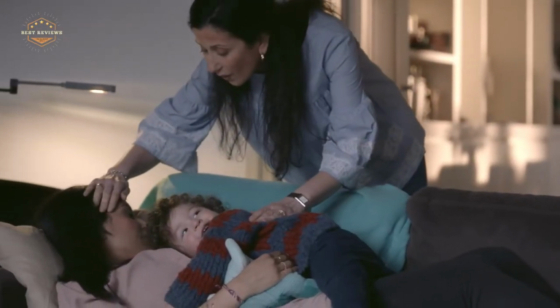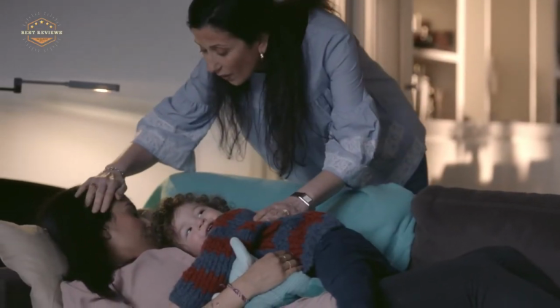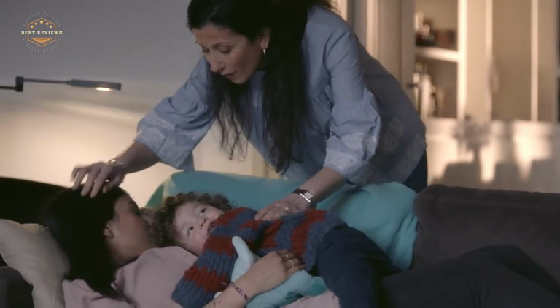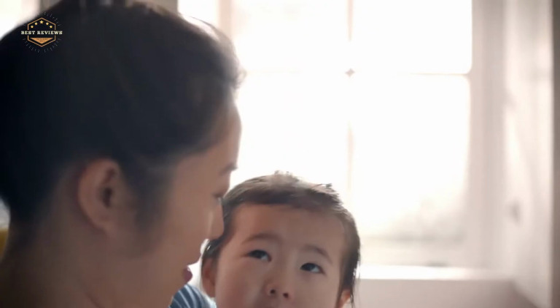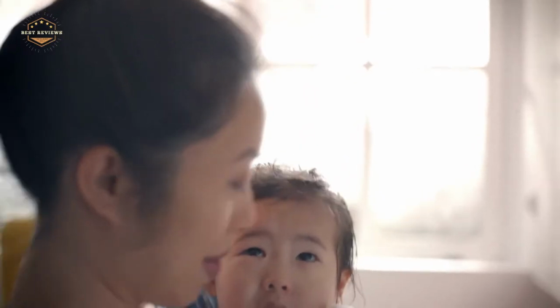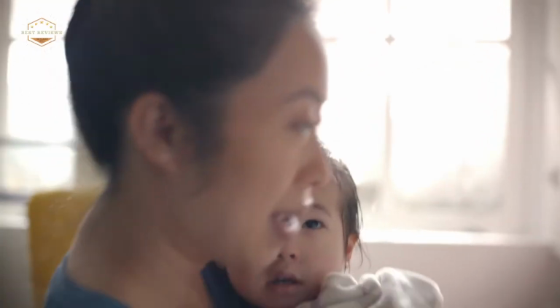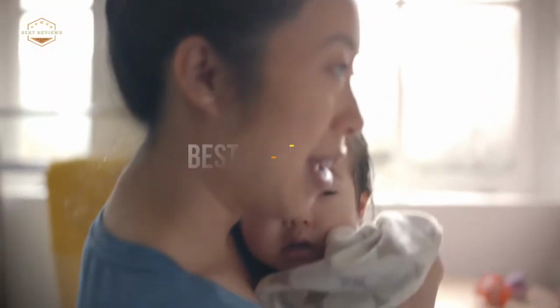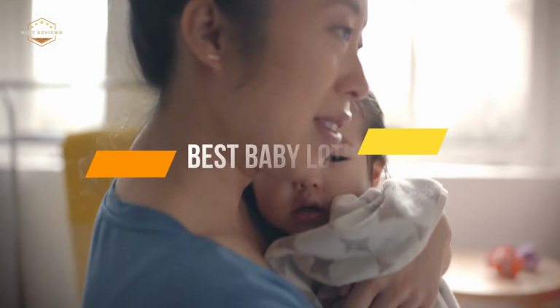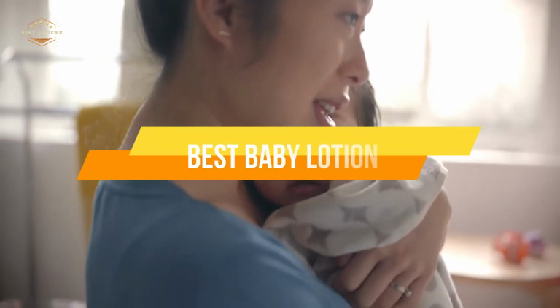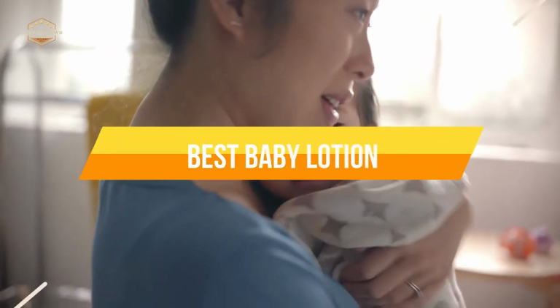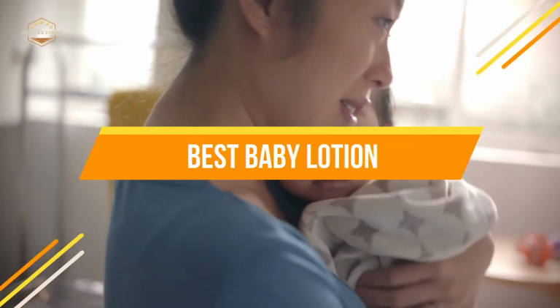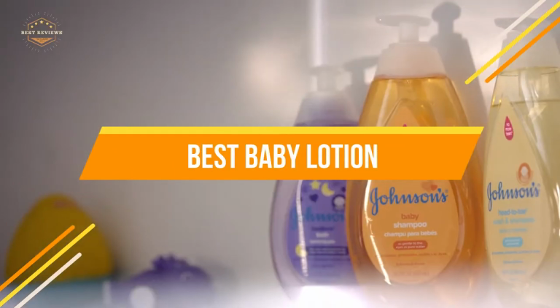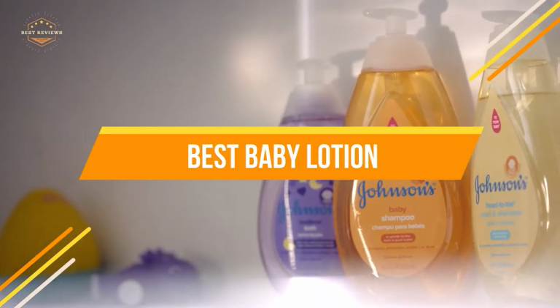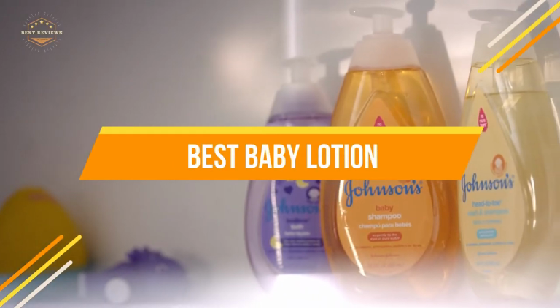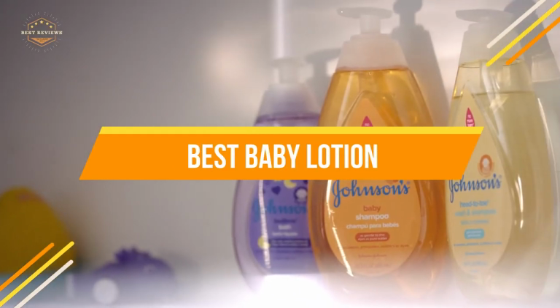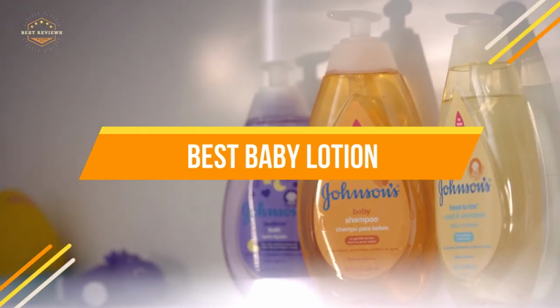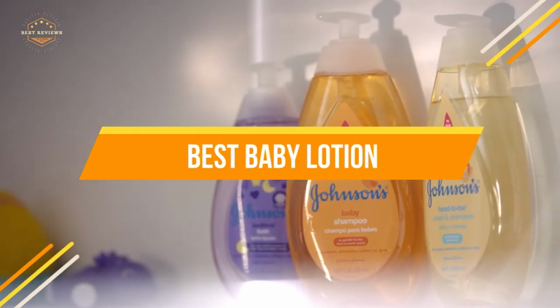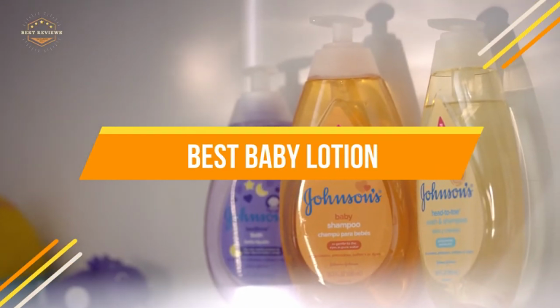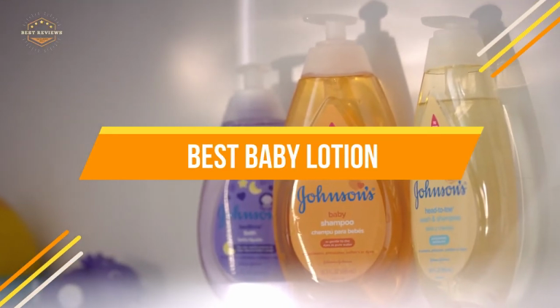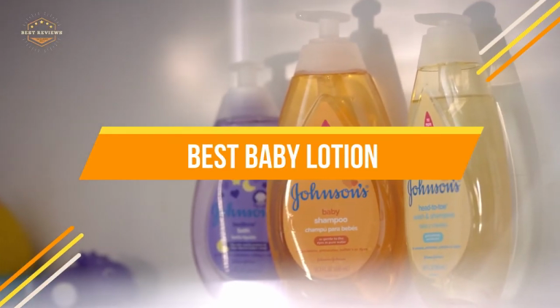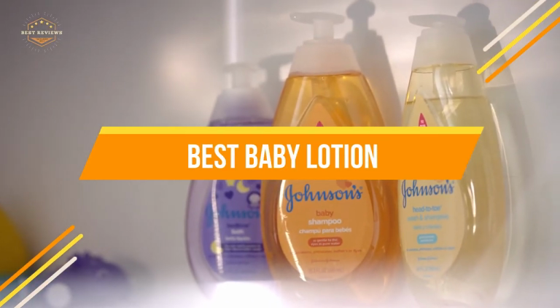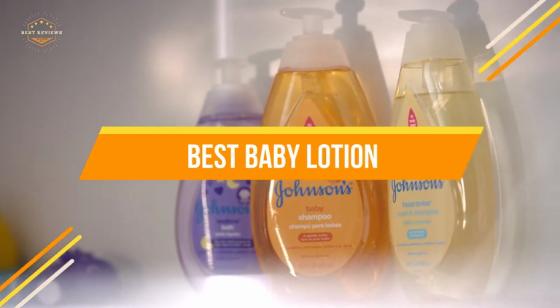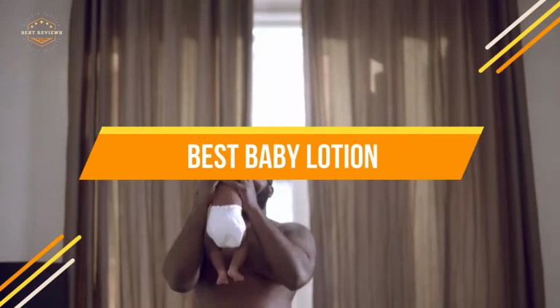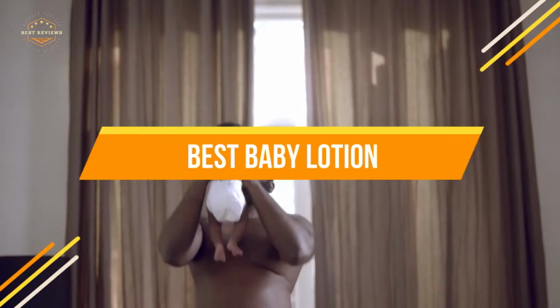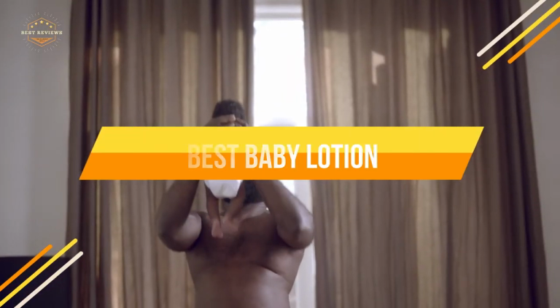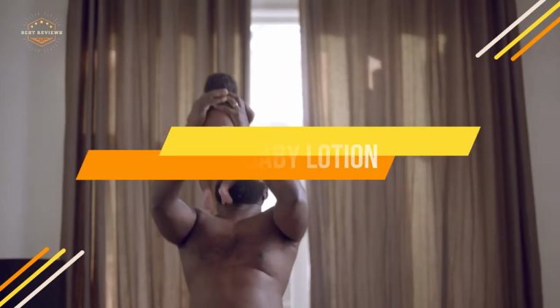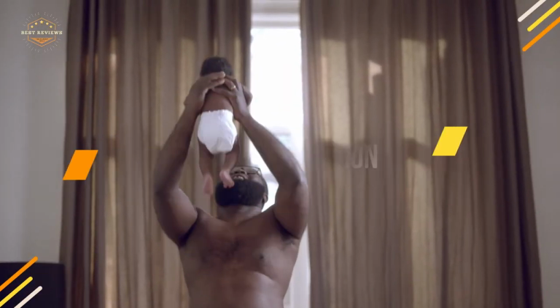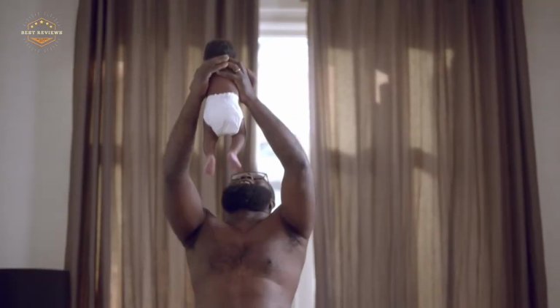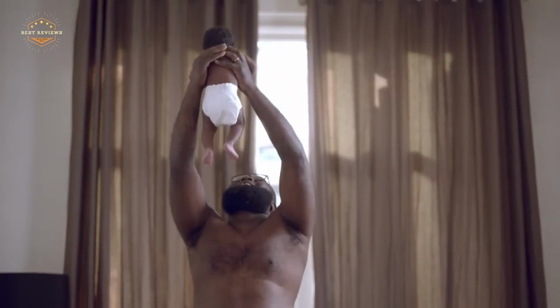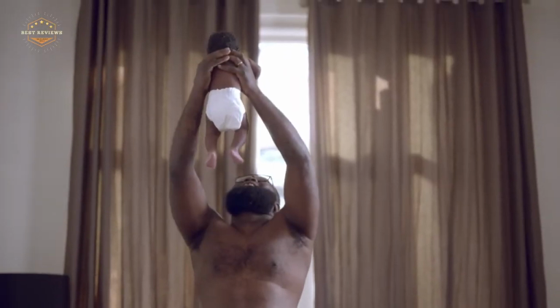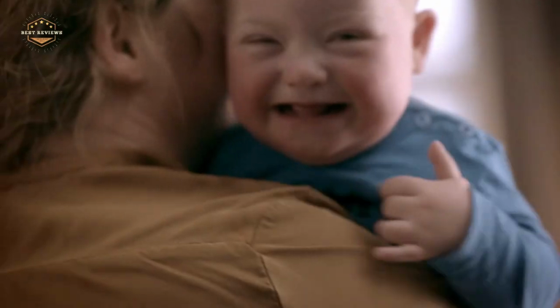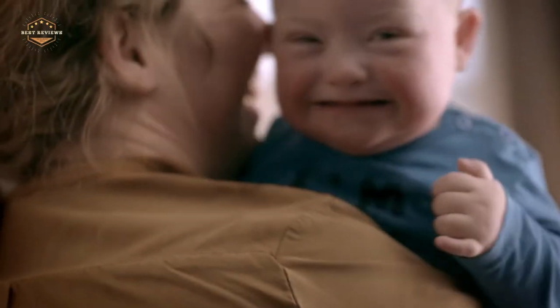In today's video, we will show you the top 5 best baby lotions. So, let's get started.